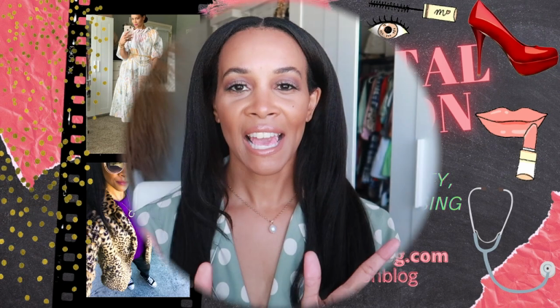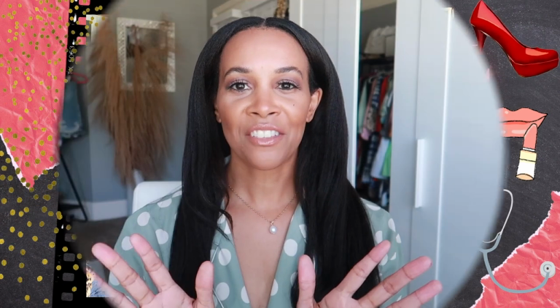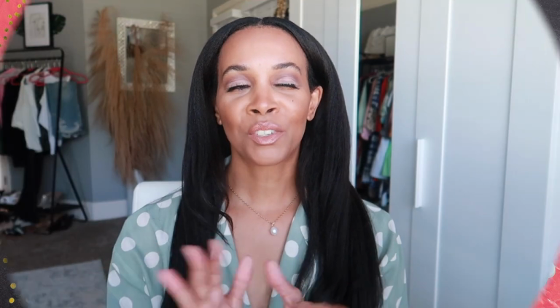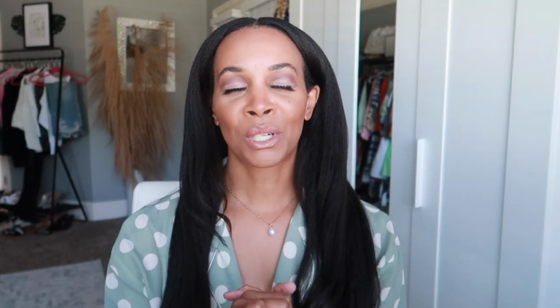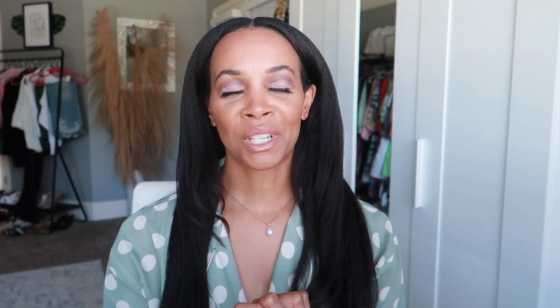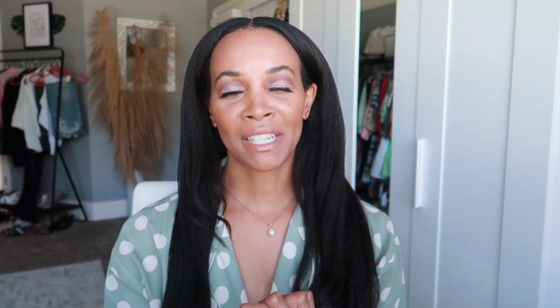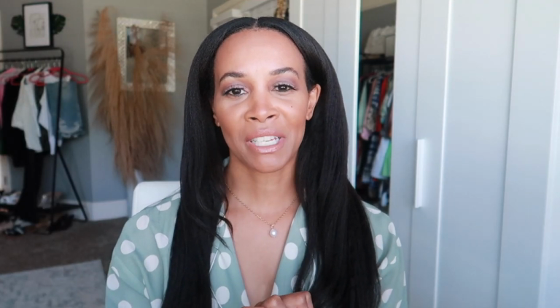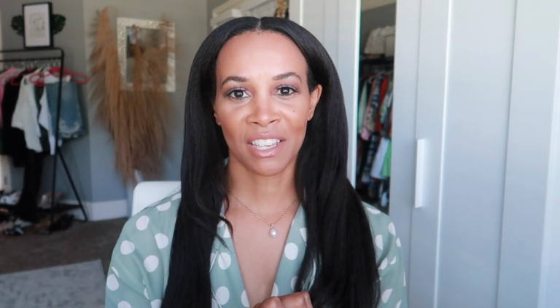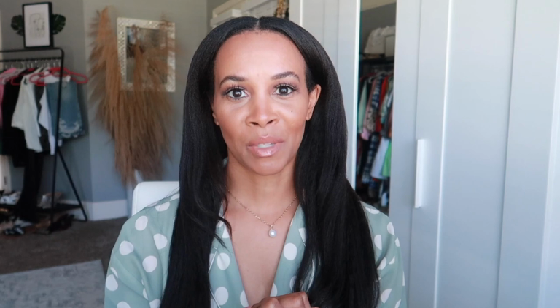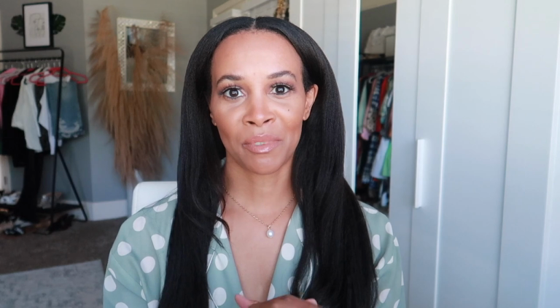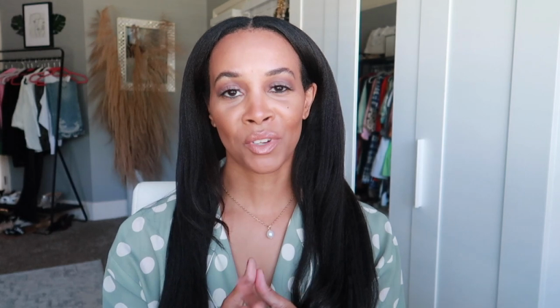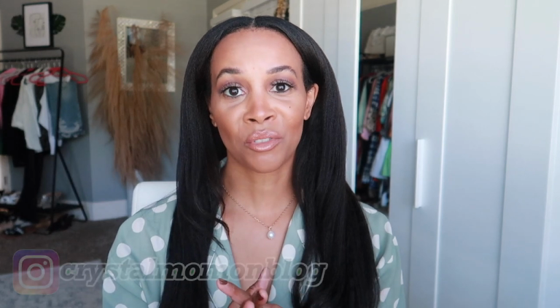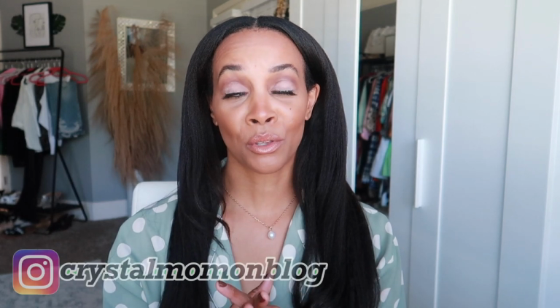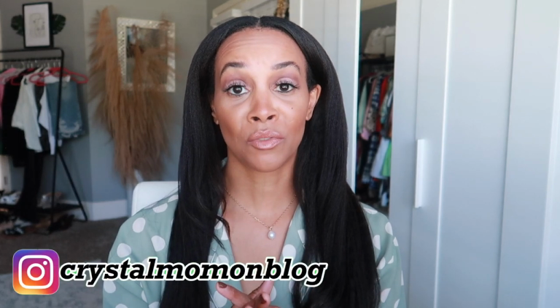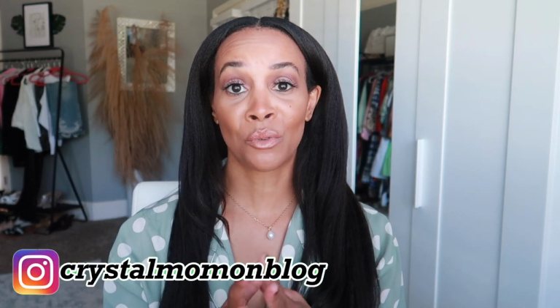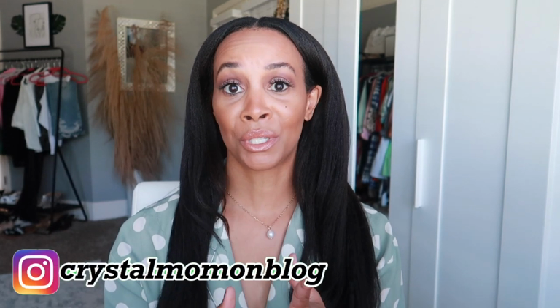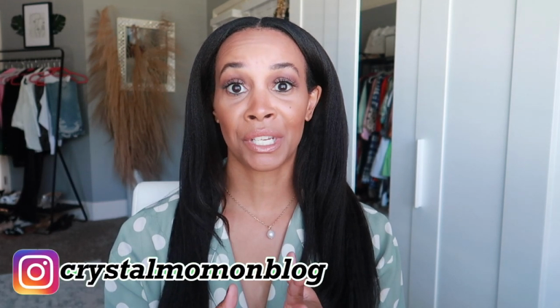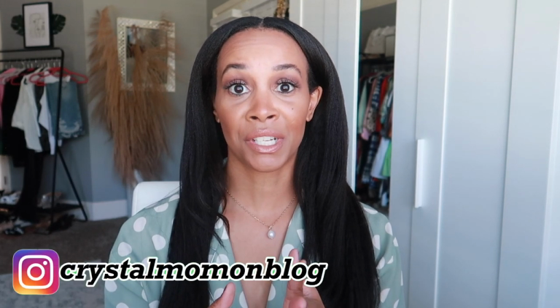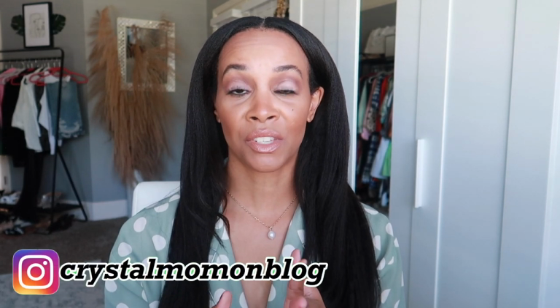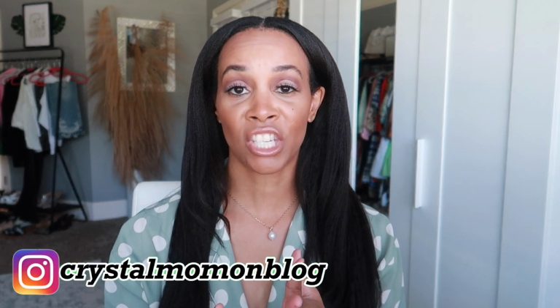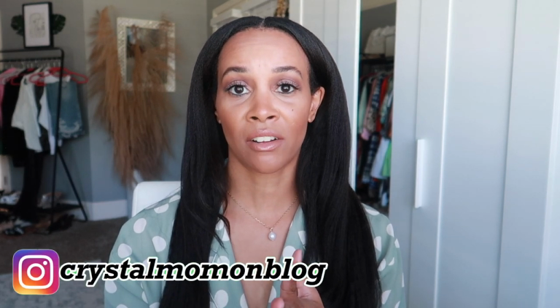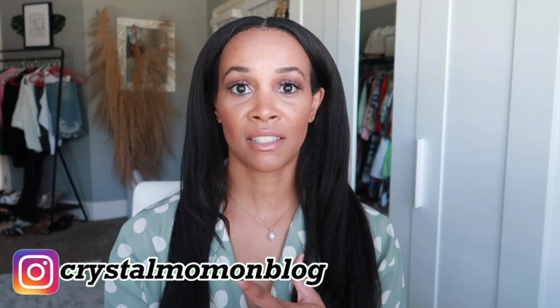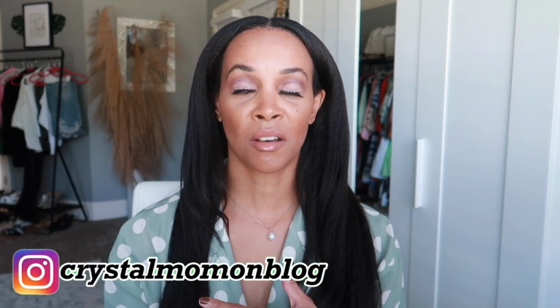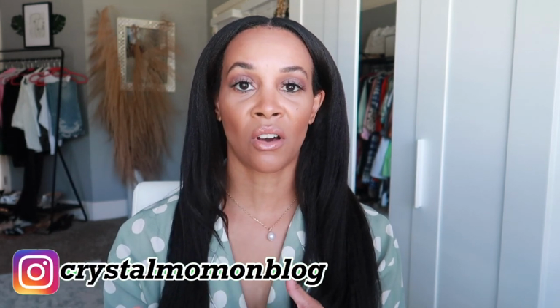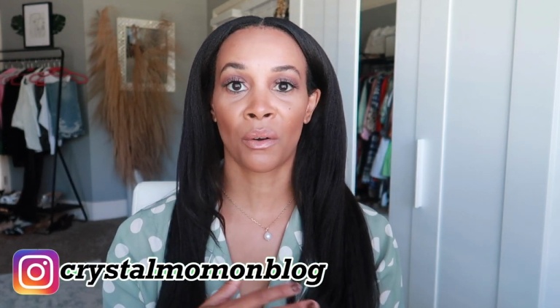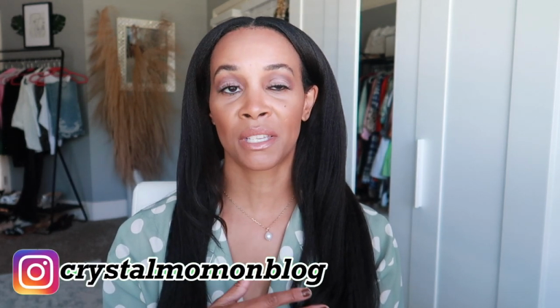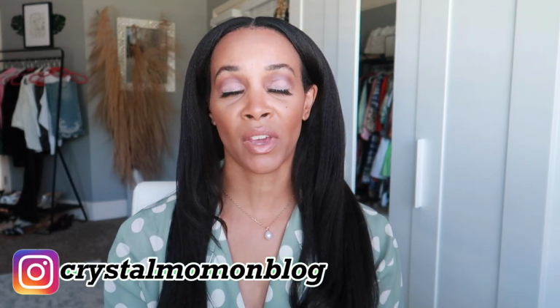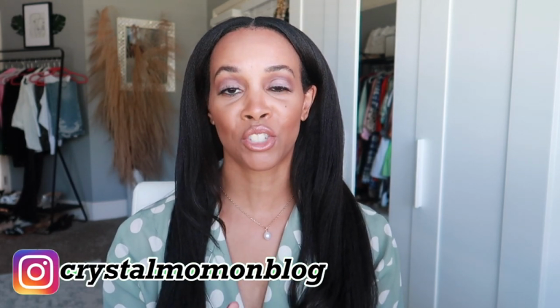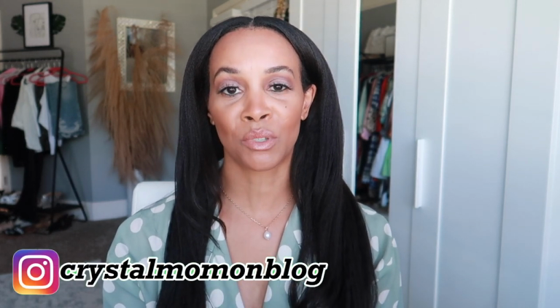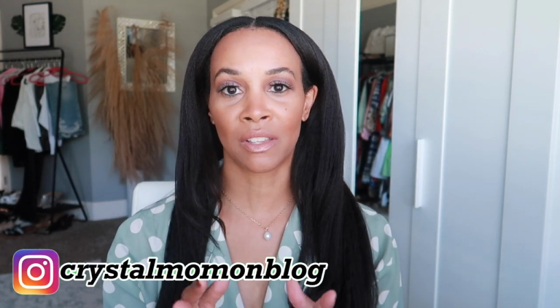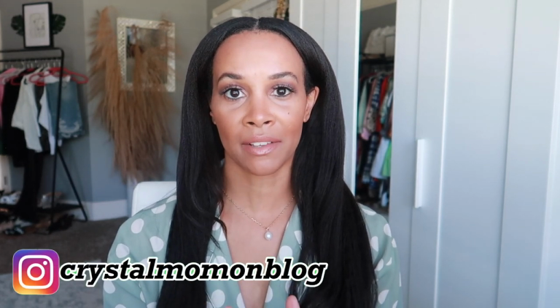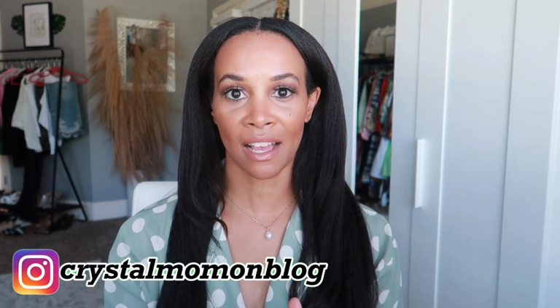Hey there everyone and welcome back to my channel. My name is Crystal for those of you who are new here, and on this channel I talk about all things fashion, beauty, and lifestyle.